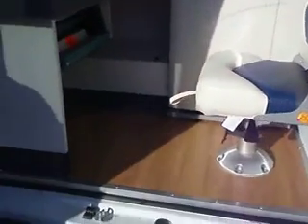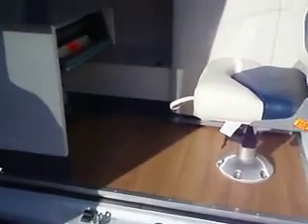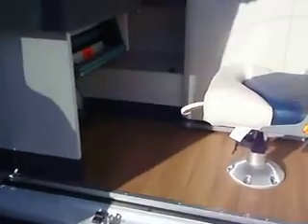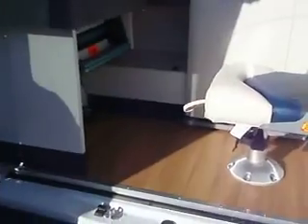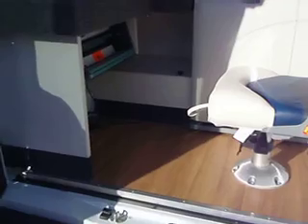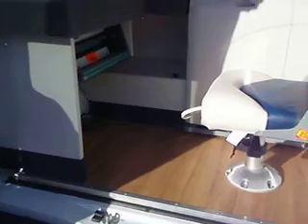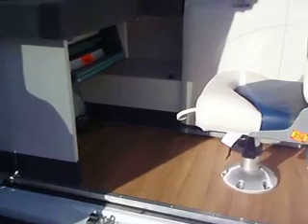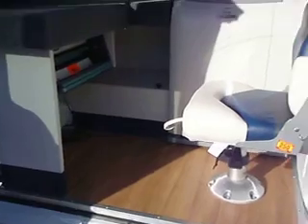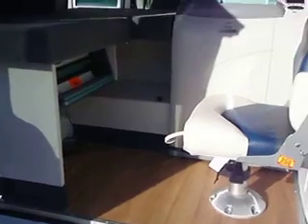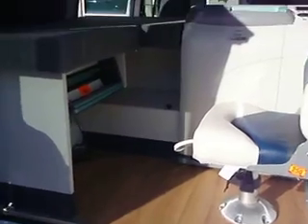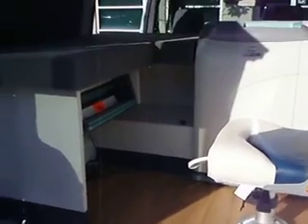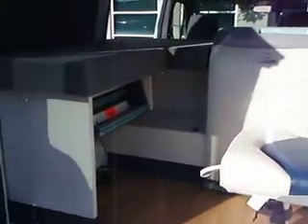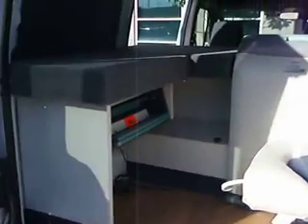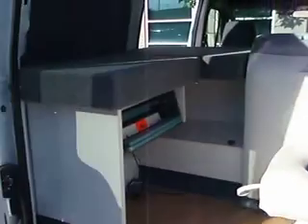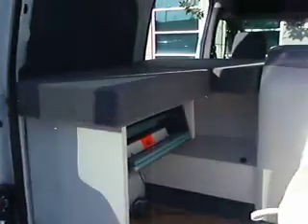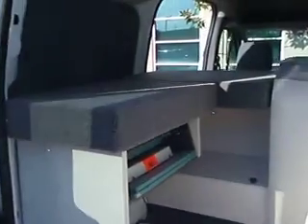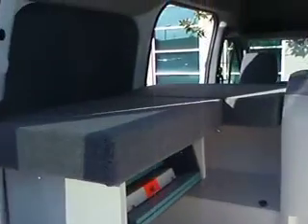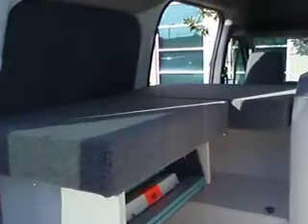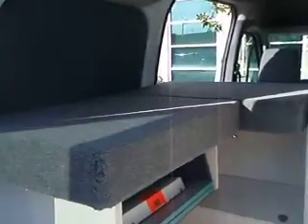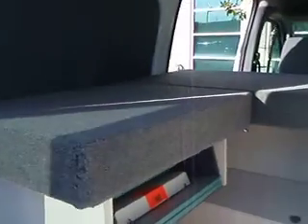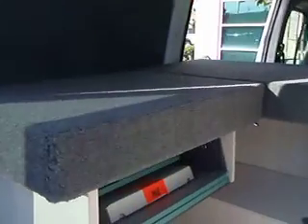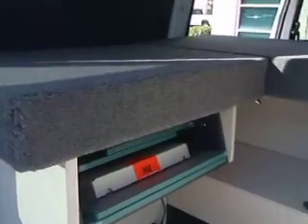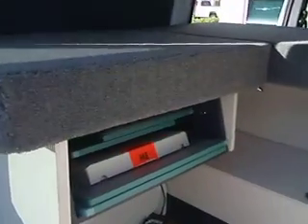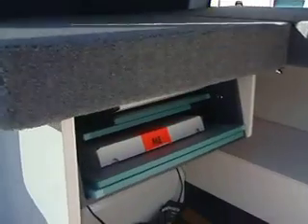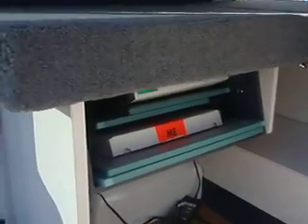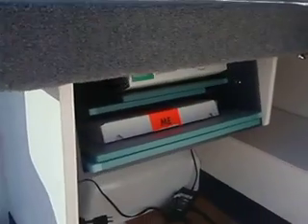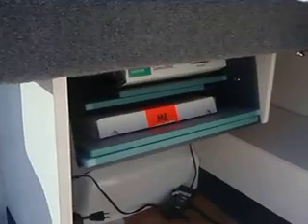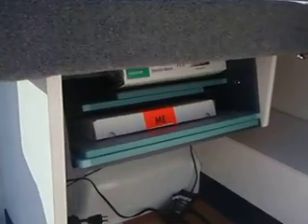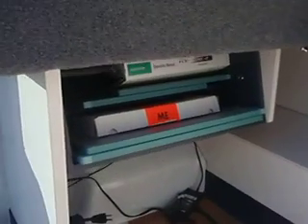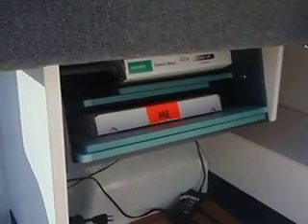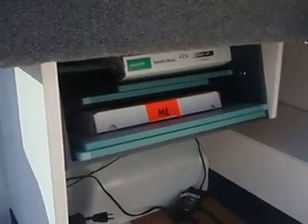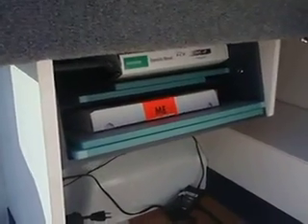Completely custom work area. Here's where the cassettes sit.